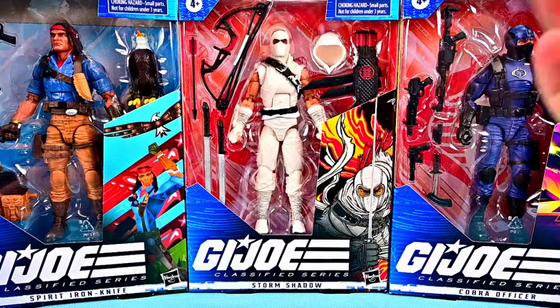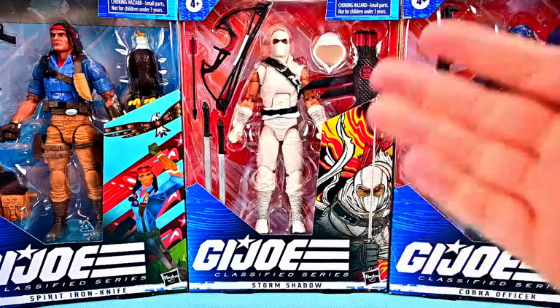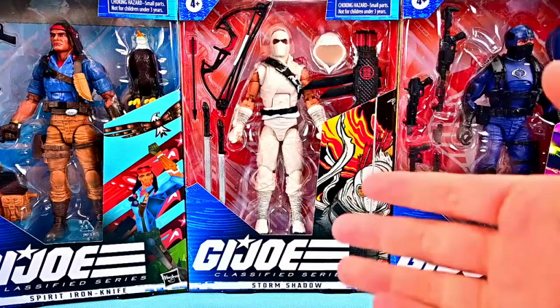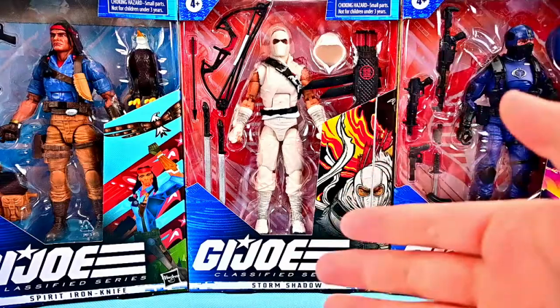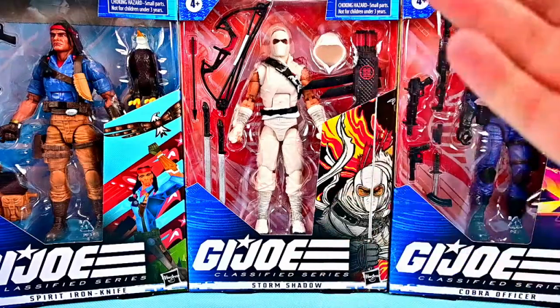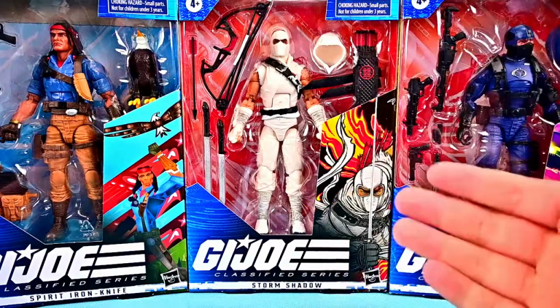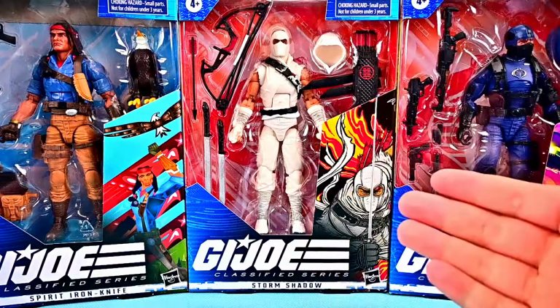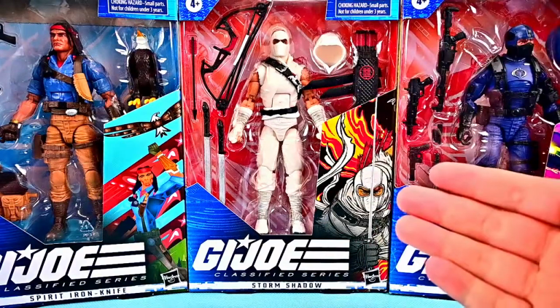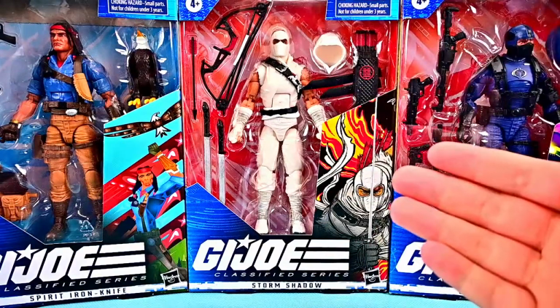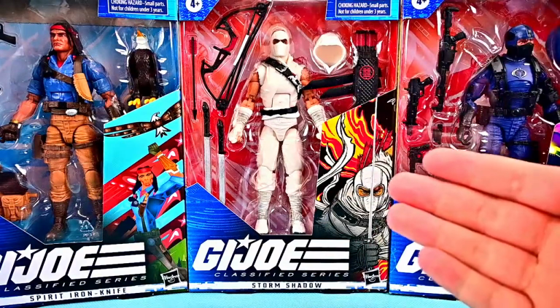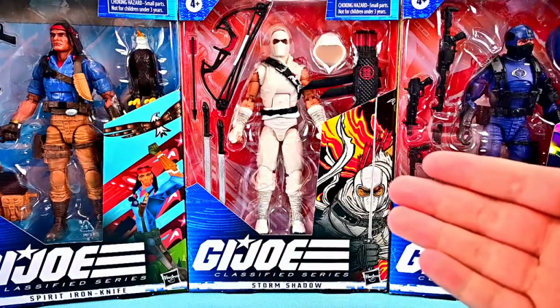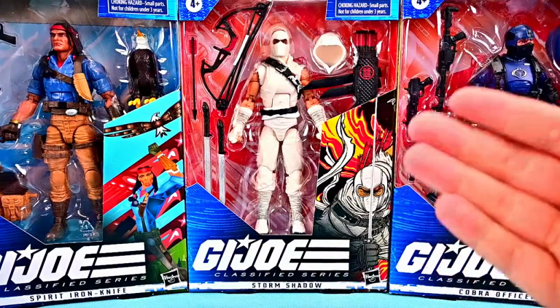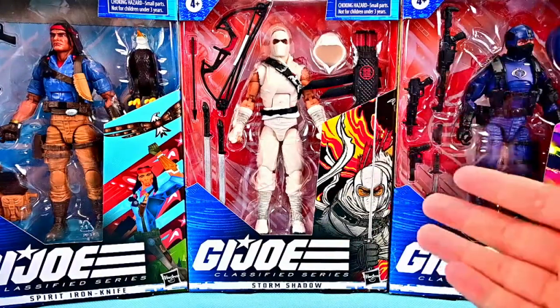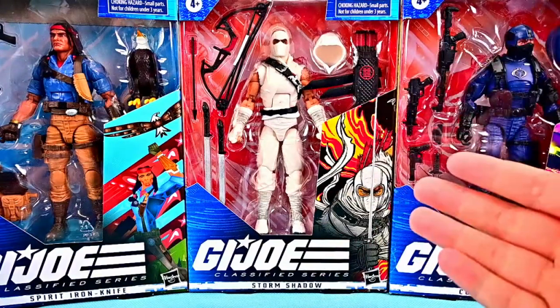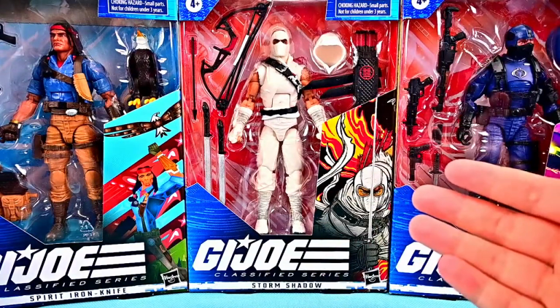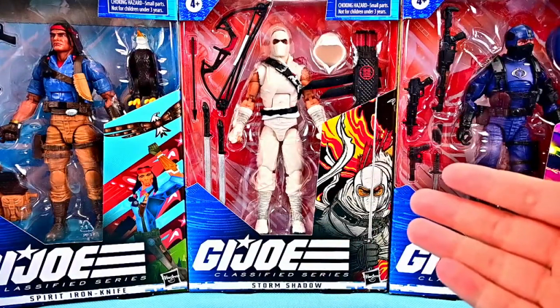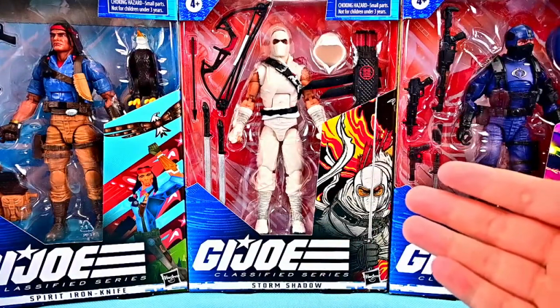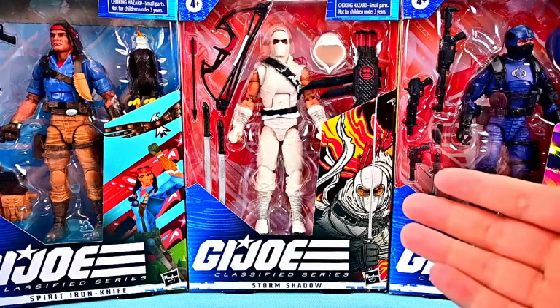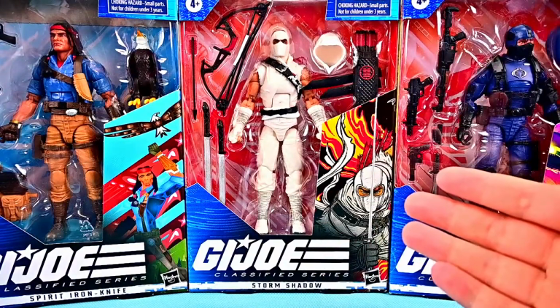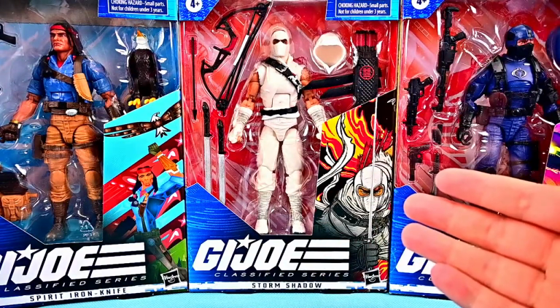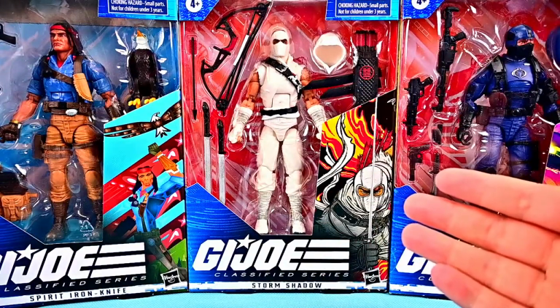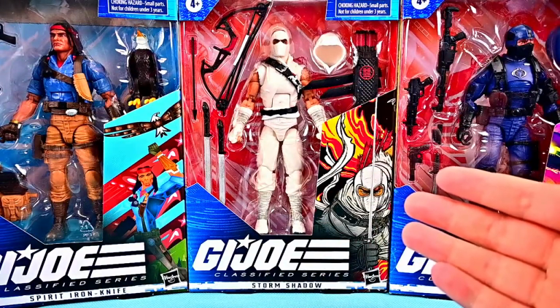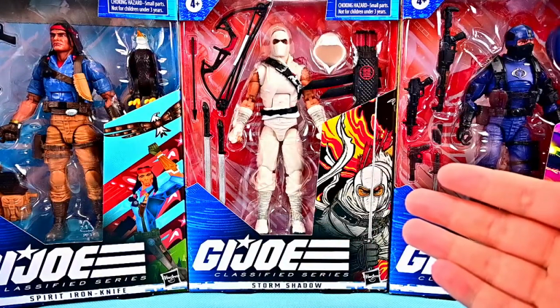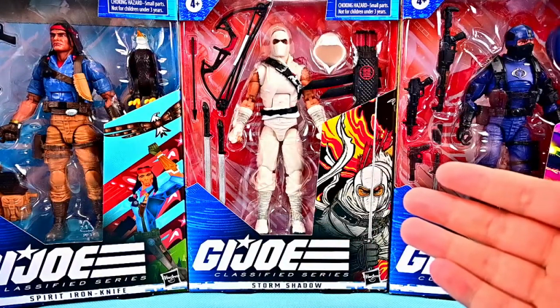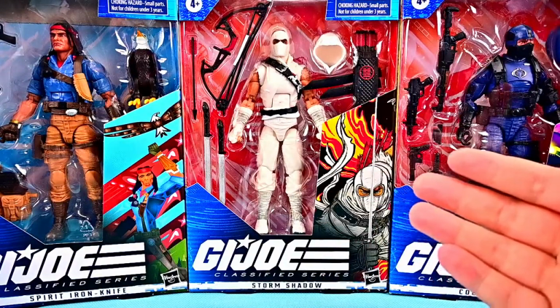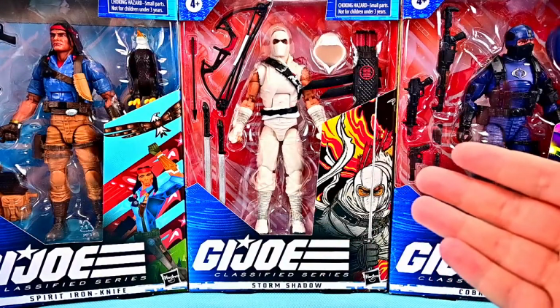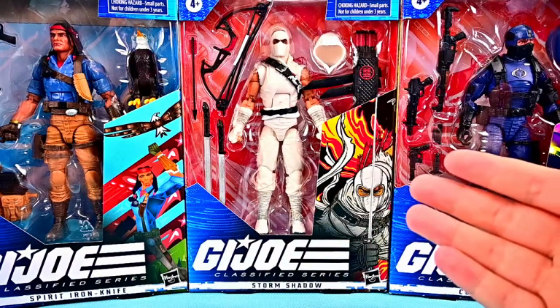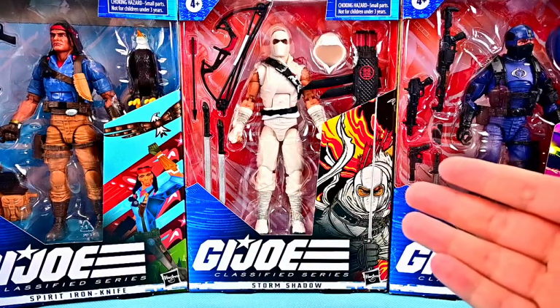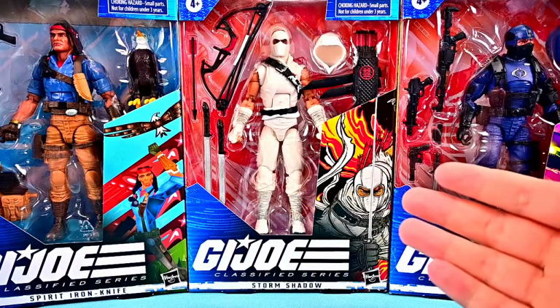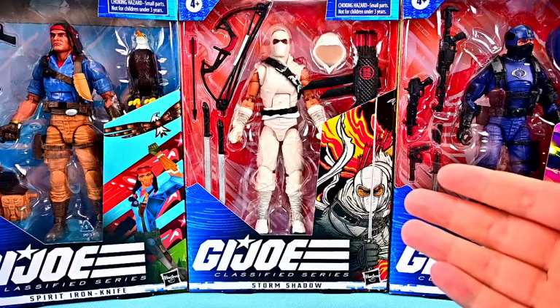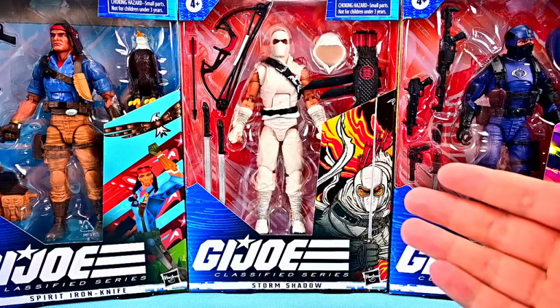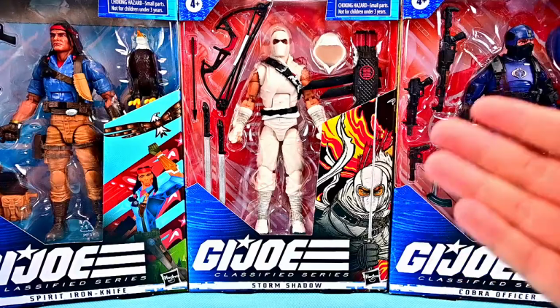What is going on everybody? Welcome back to the Austin Nerd Show. Today we're looking at the new G.I. Joe Classified Series Wave 8 figures.